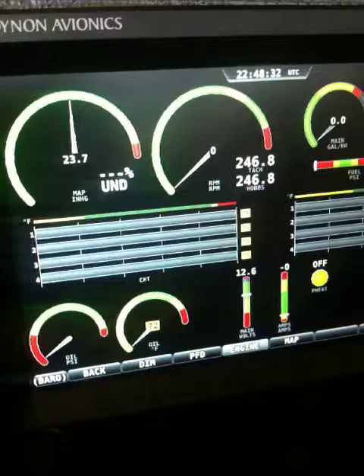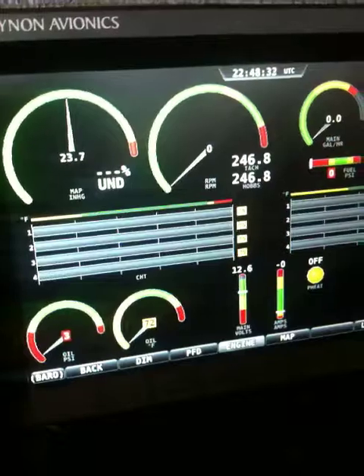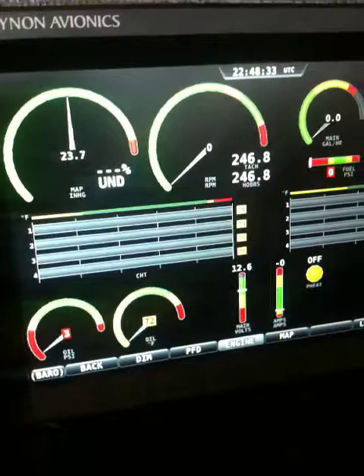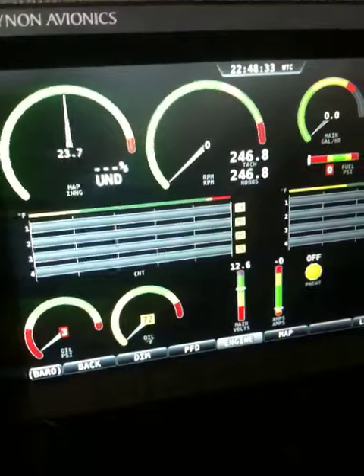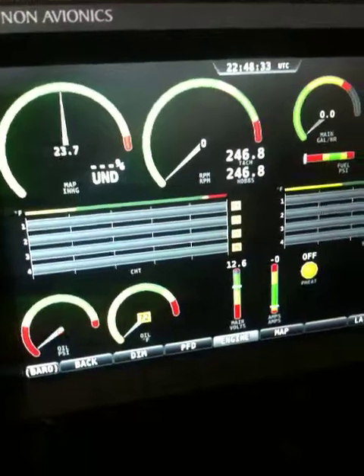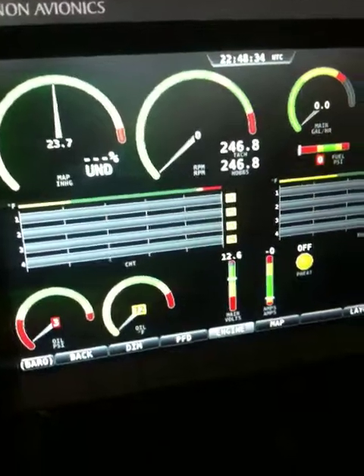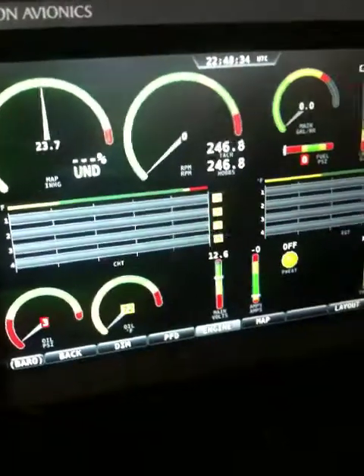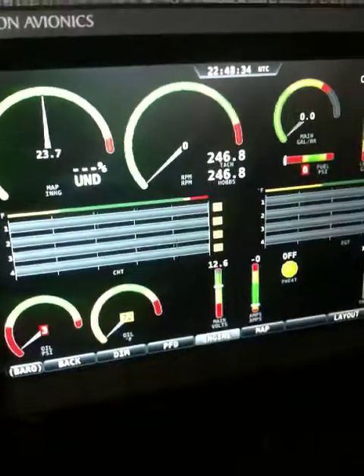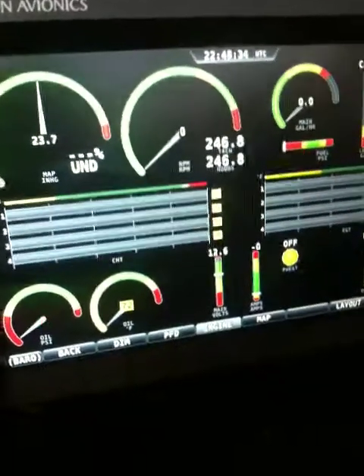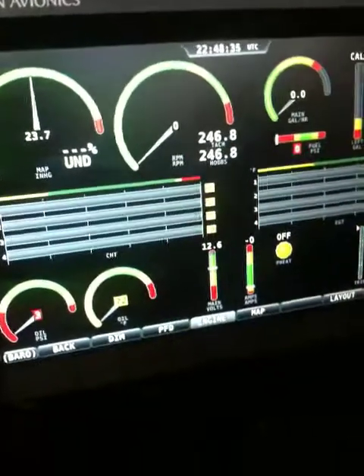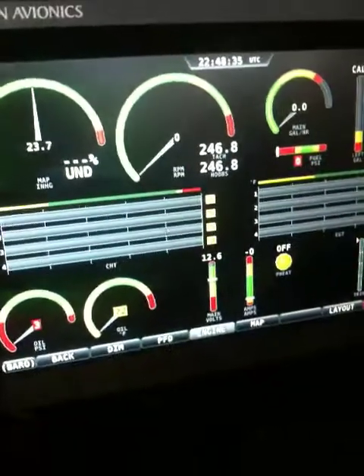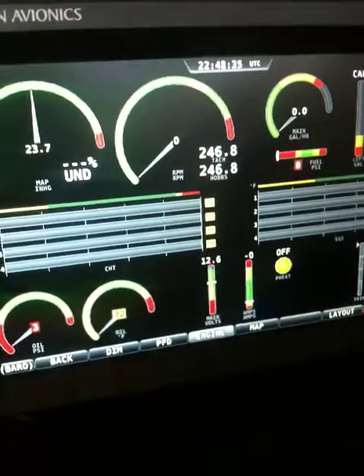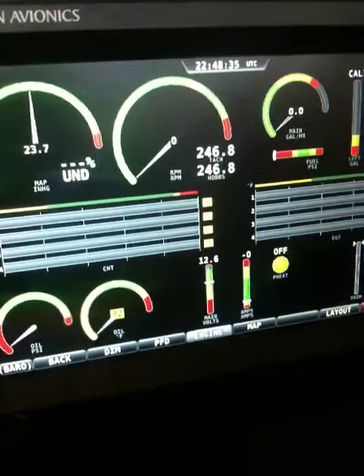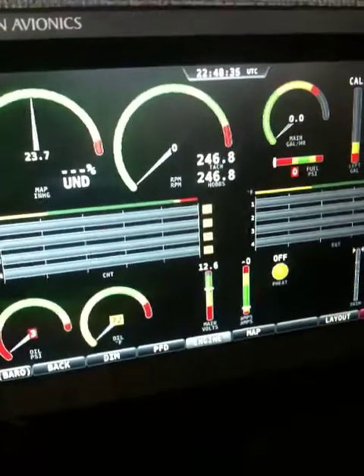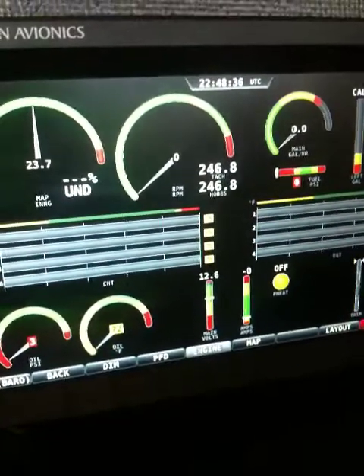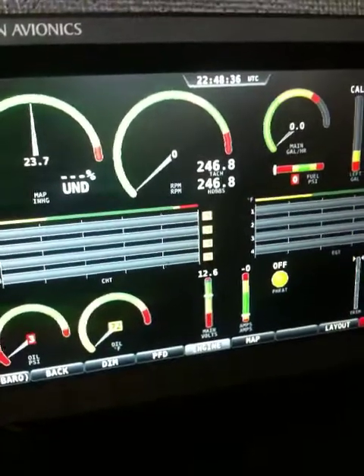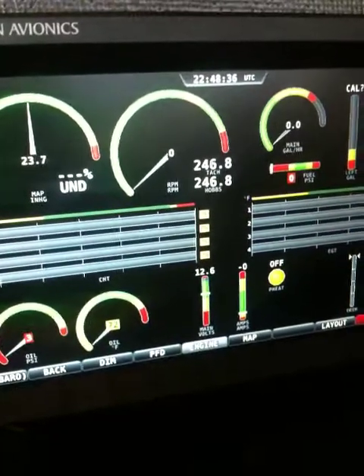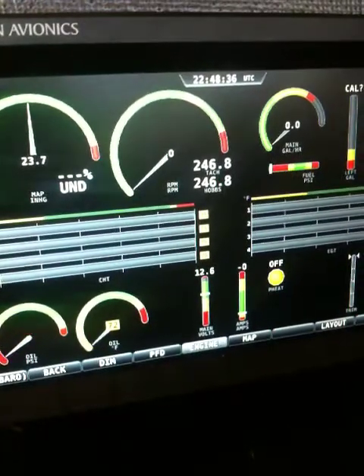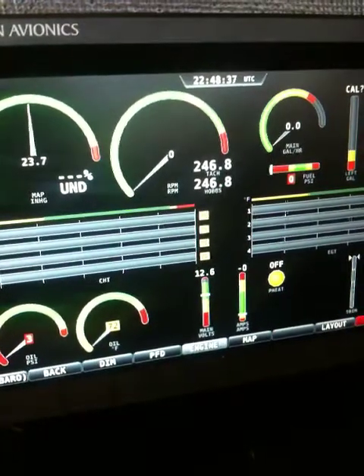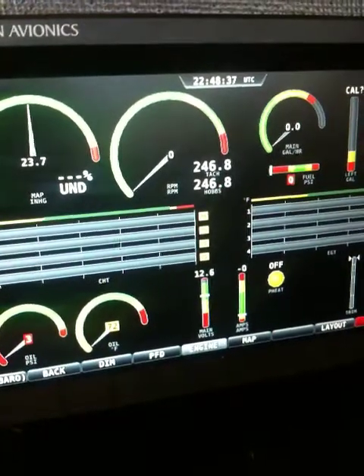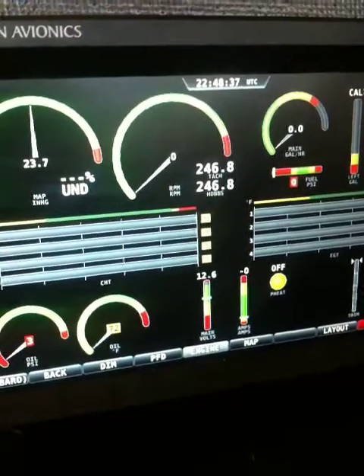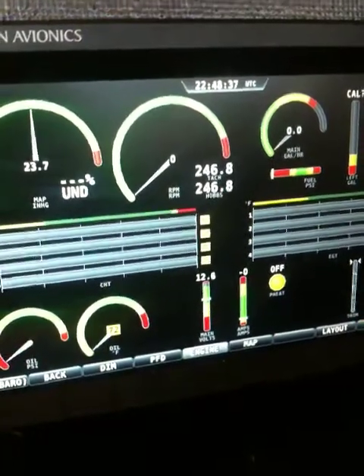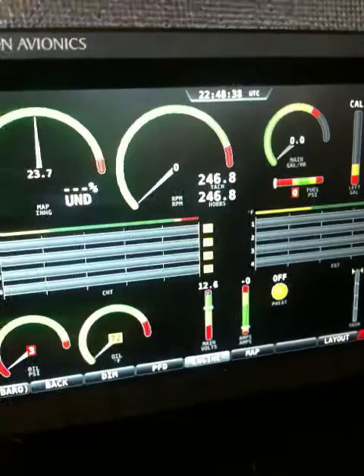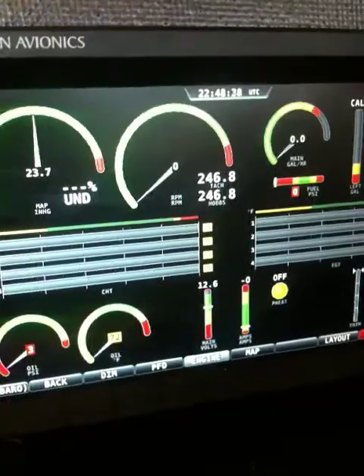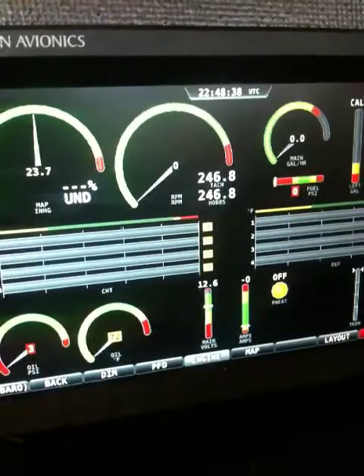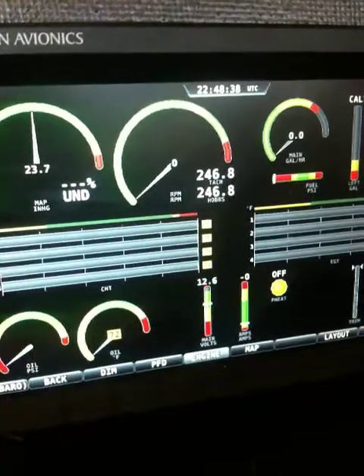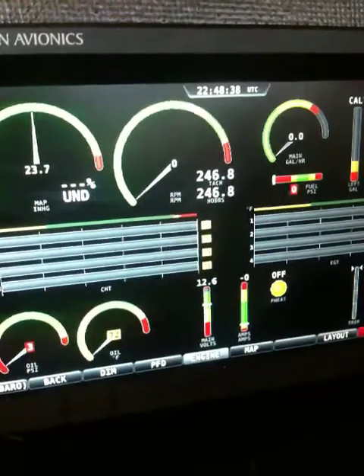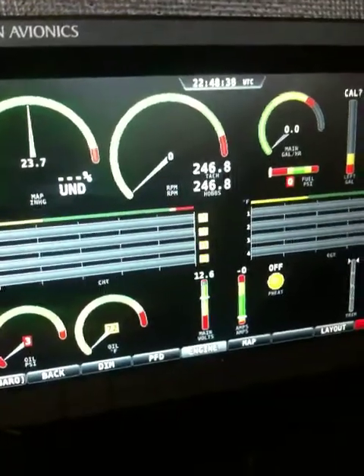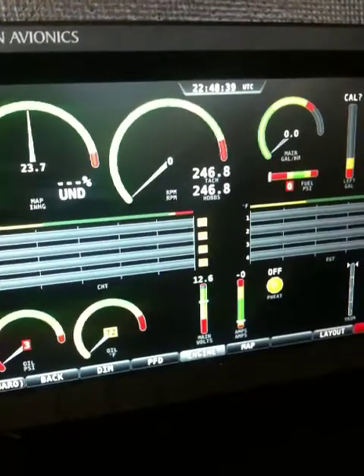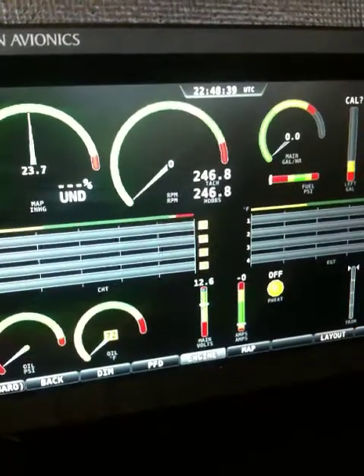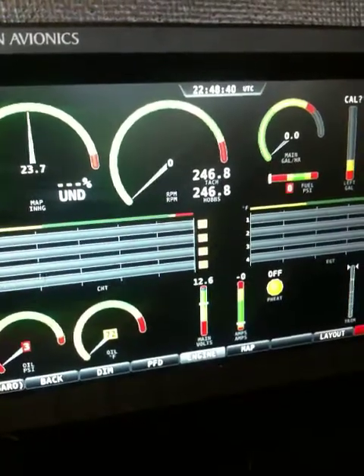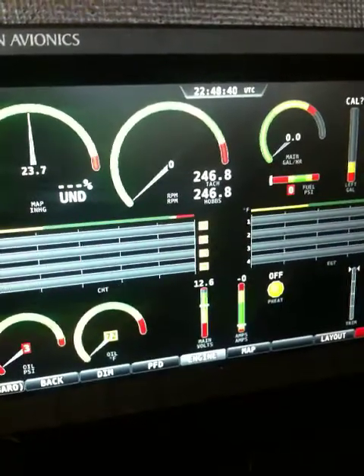I just finished wiring the engine. It's just about finished, I think. The only thing left is the tachometer.